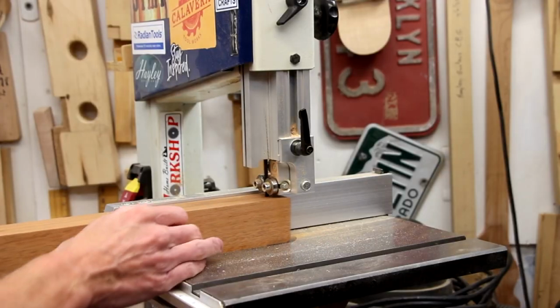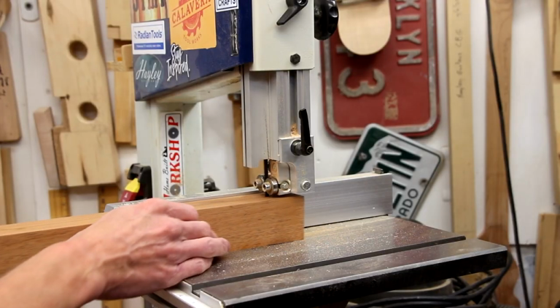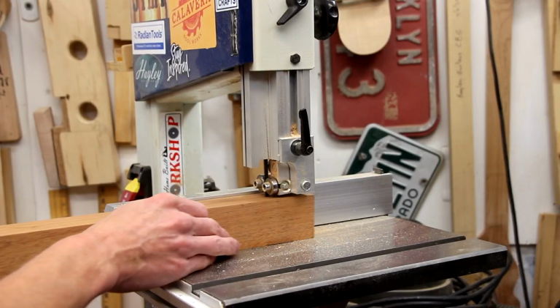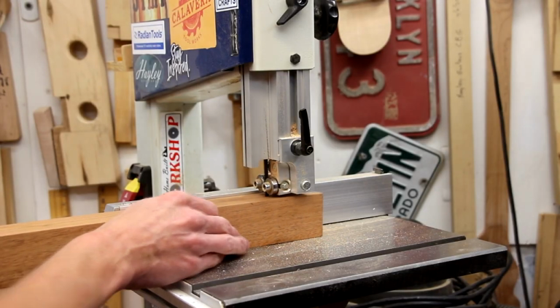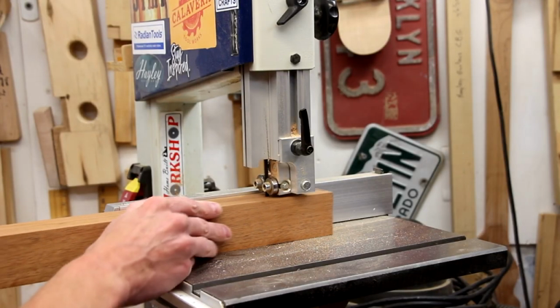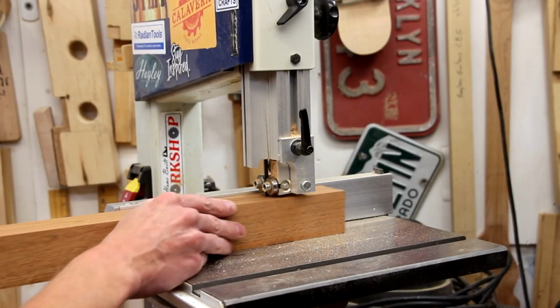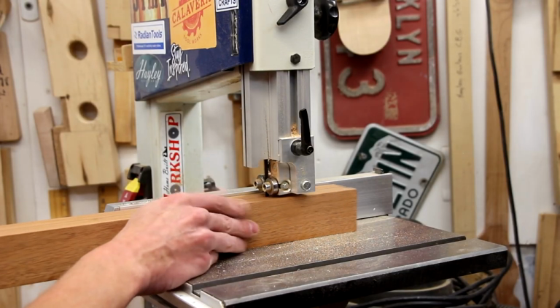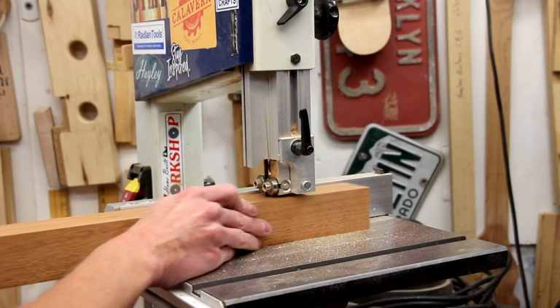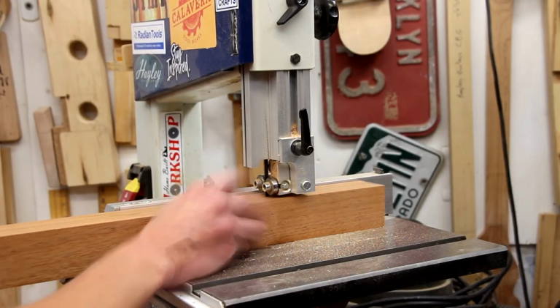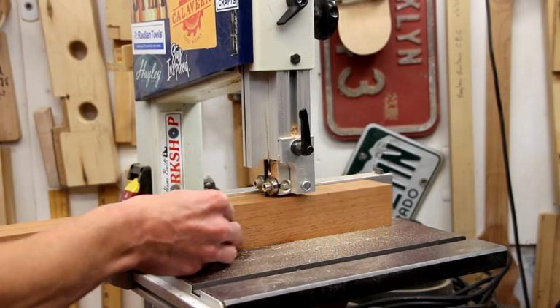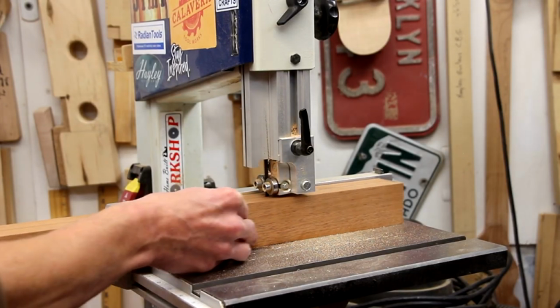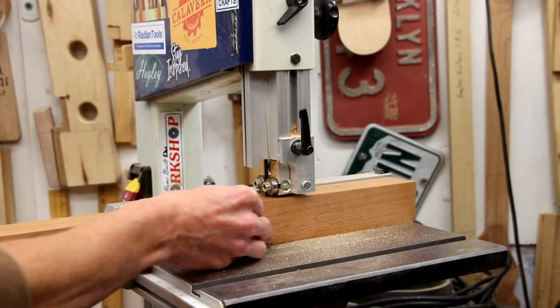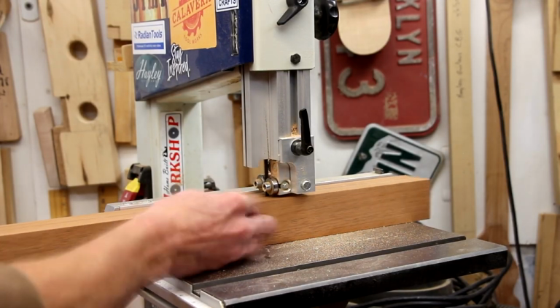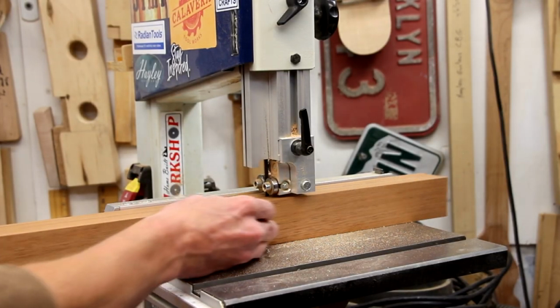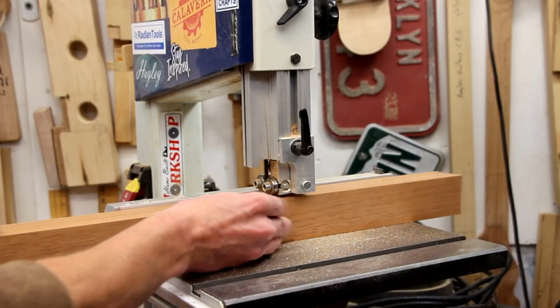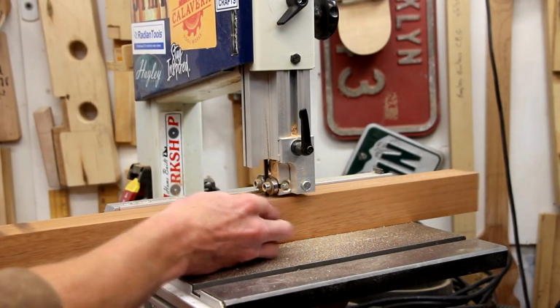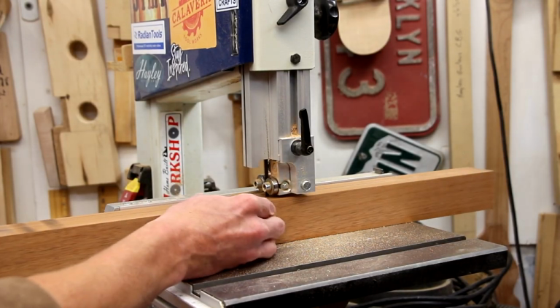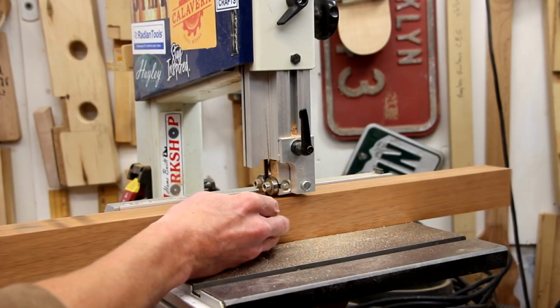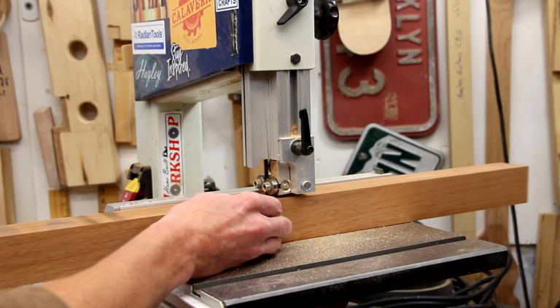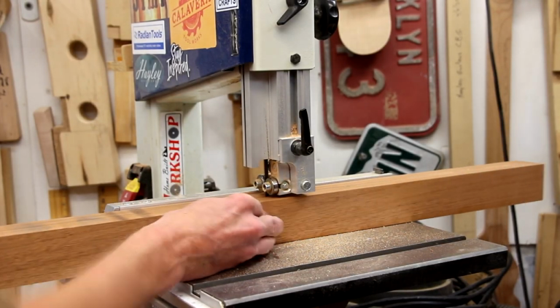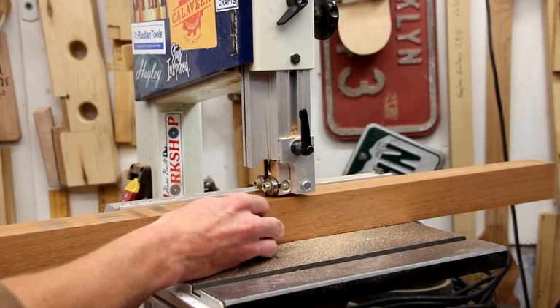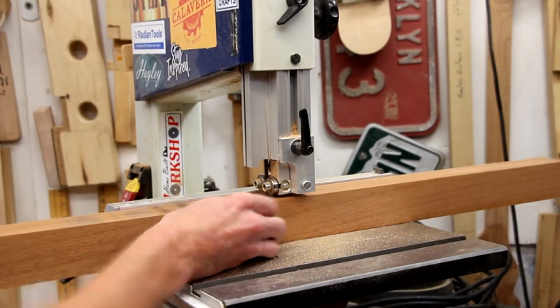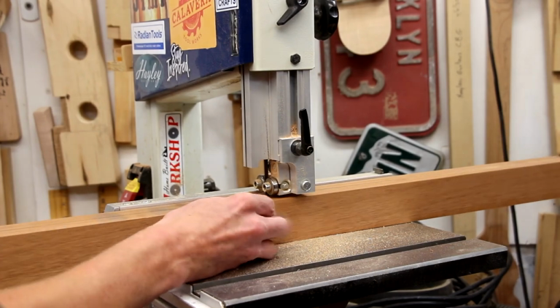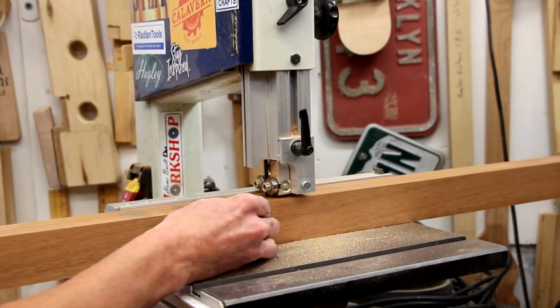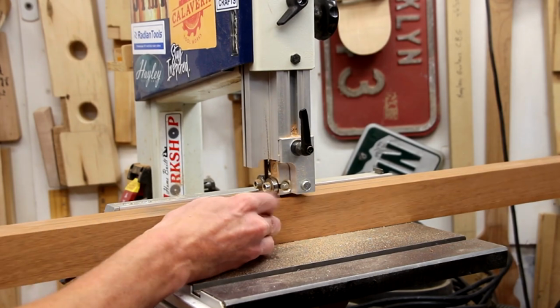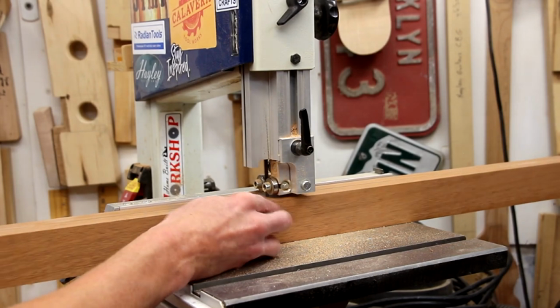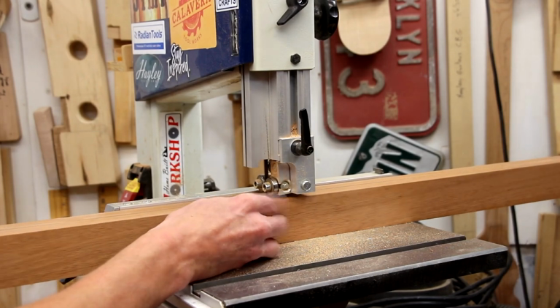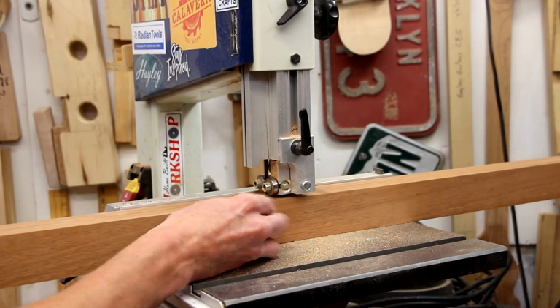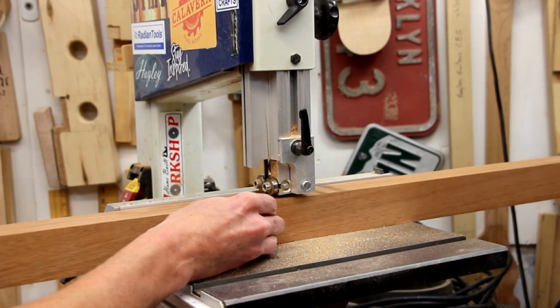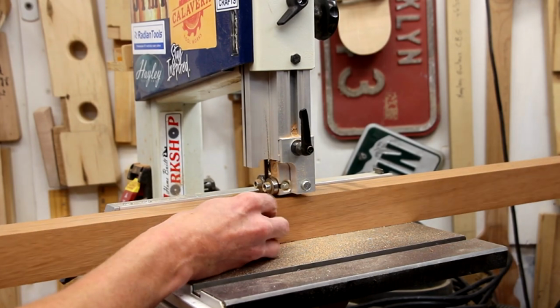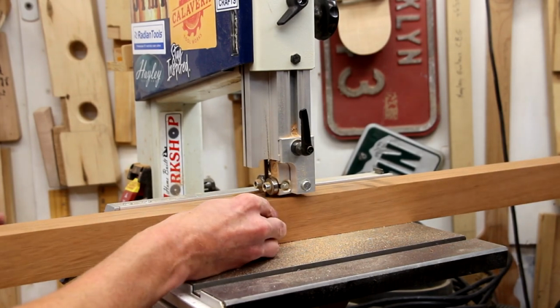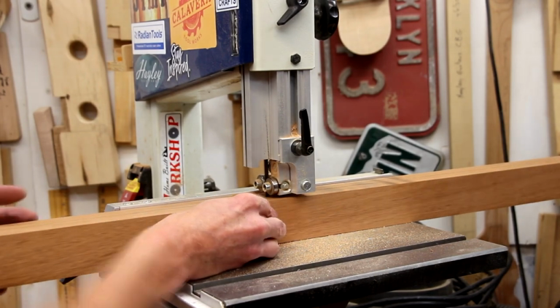And now with that freshly jointed edge down on my bandsaw table, I'm going to resaw this piece right down the middle.